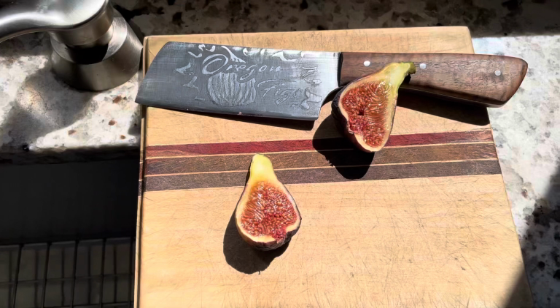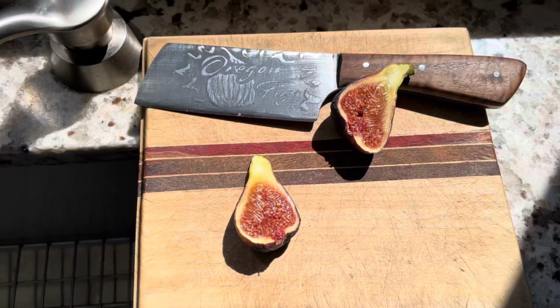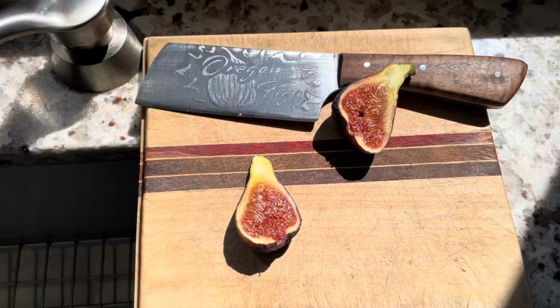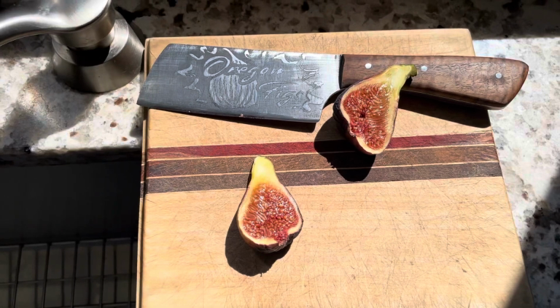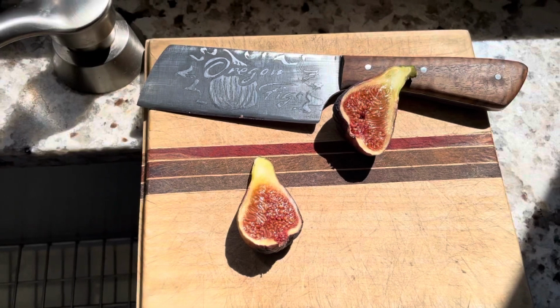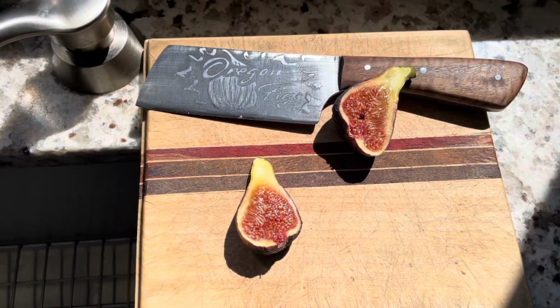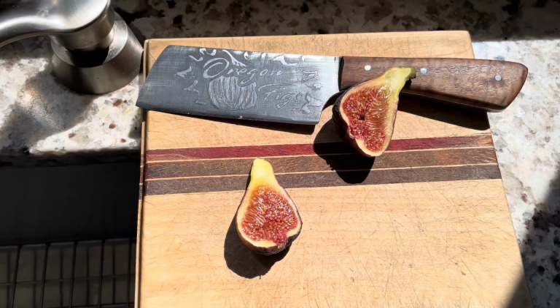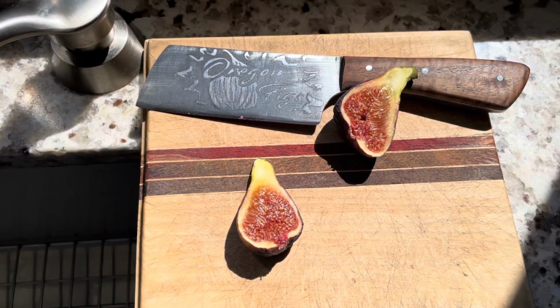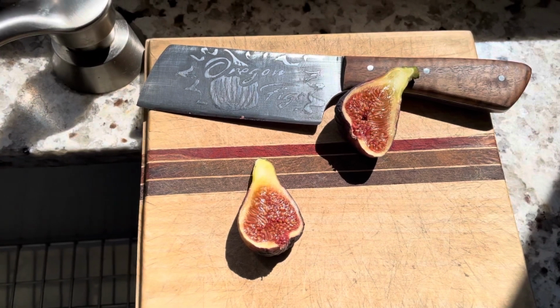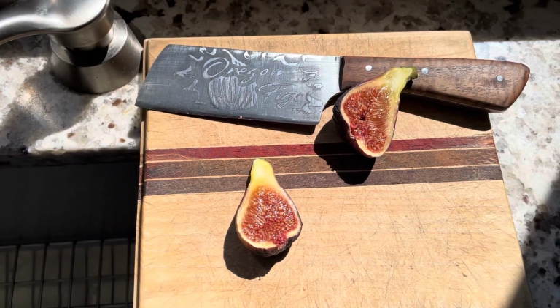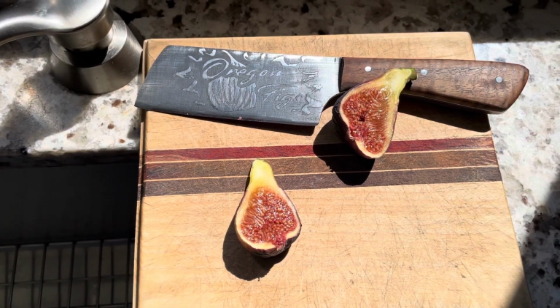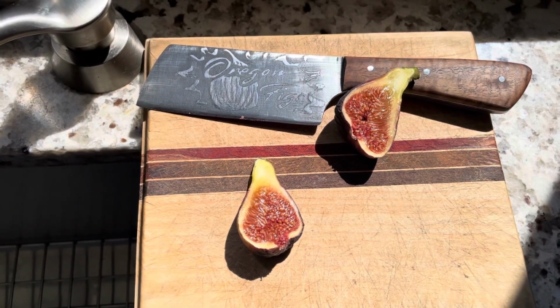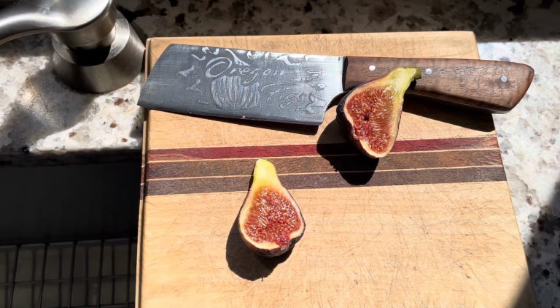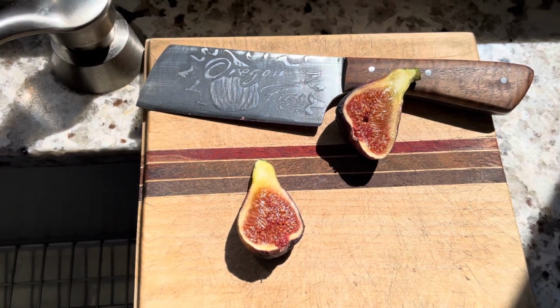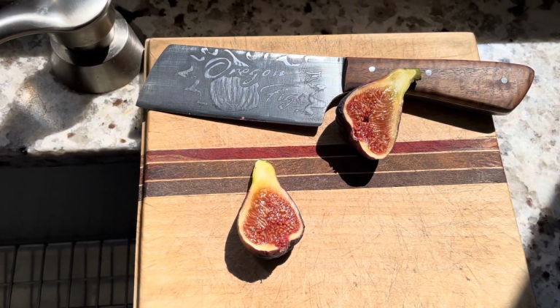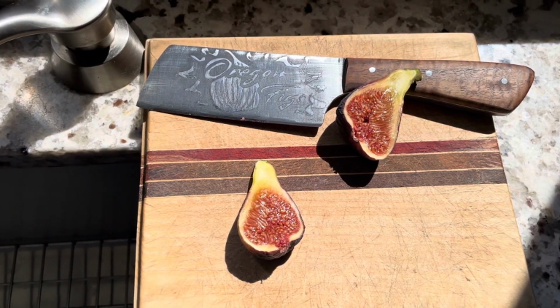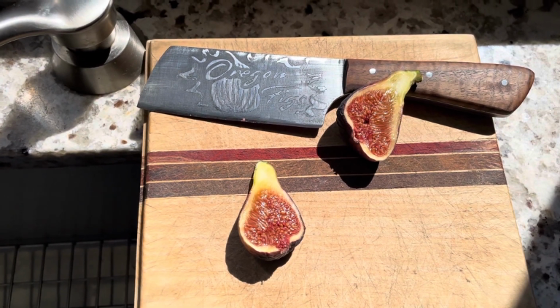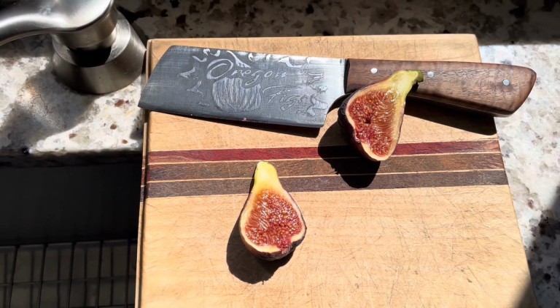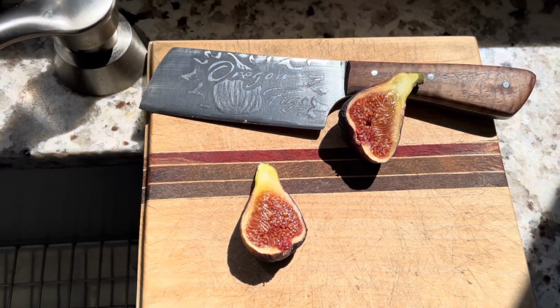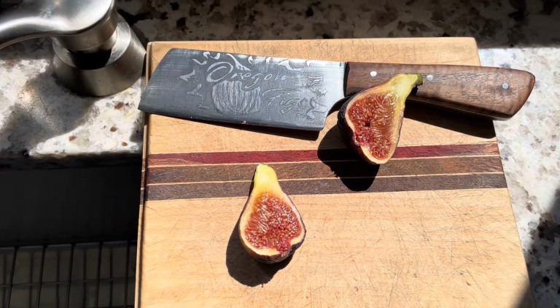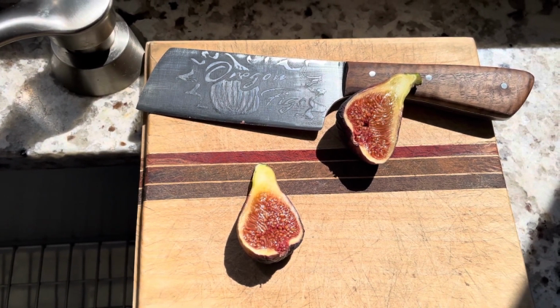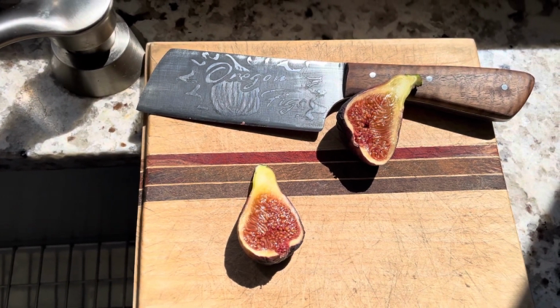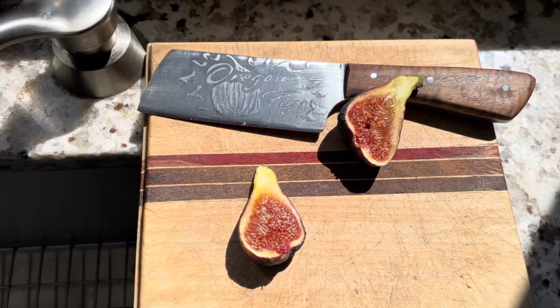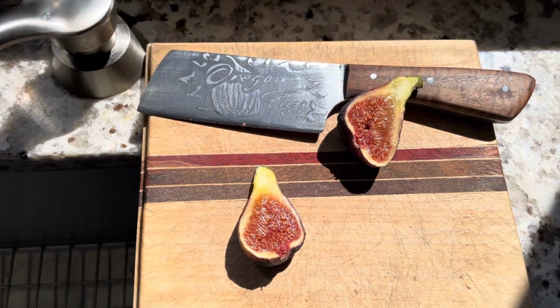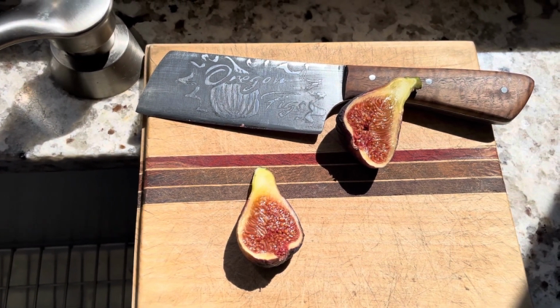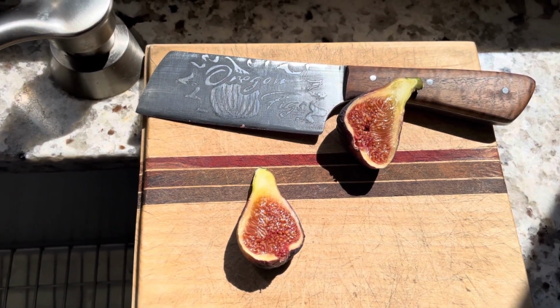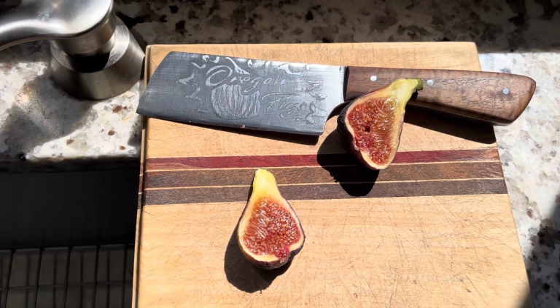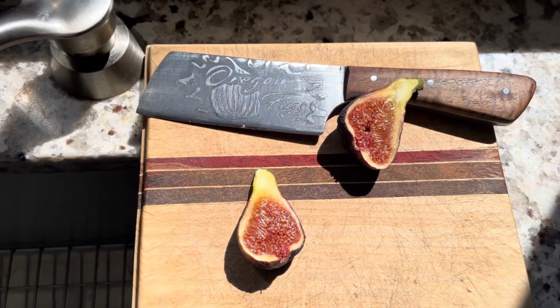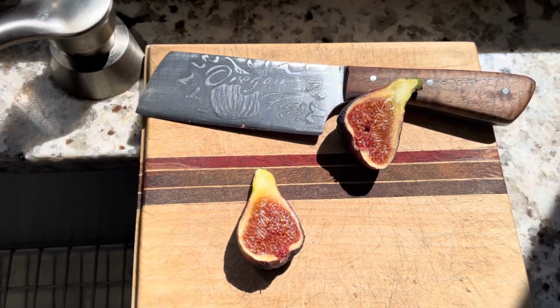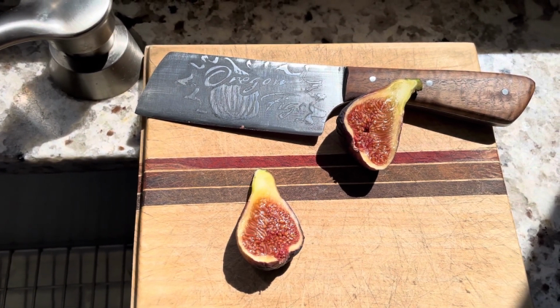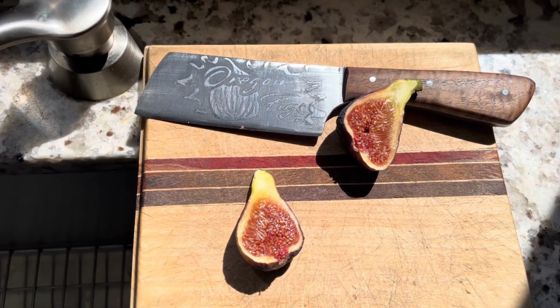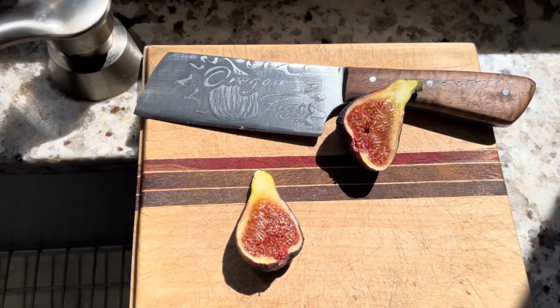Hey folks, this is Chris with Oregon Figs. It is August 12th, 2023.